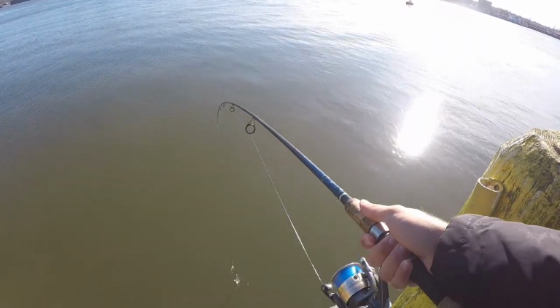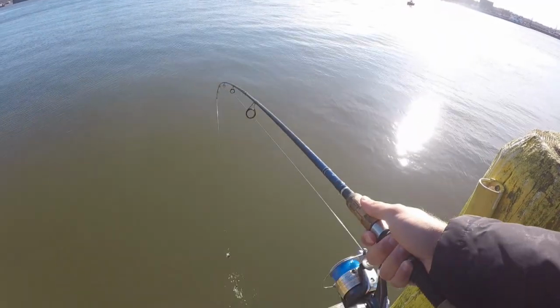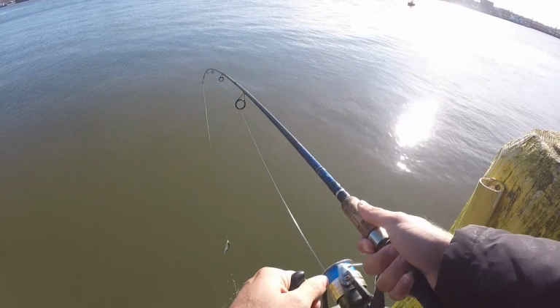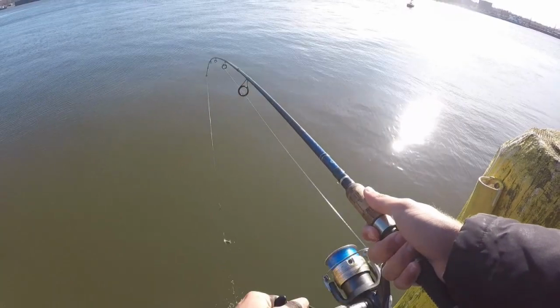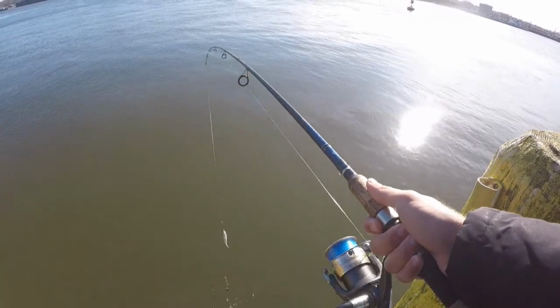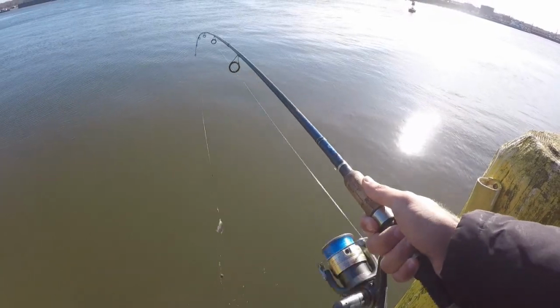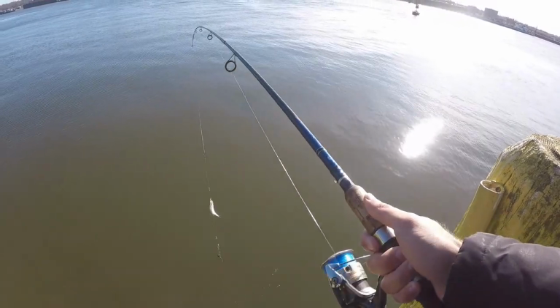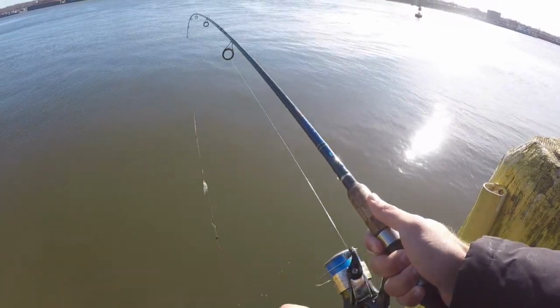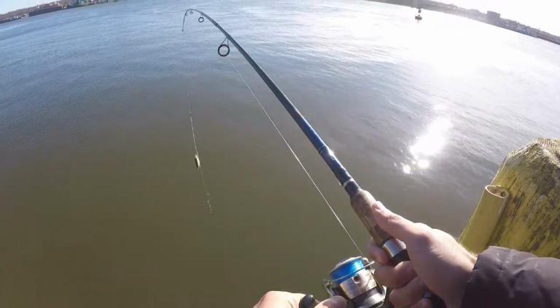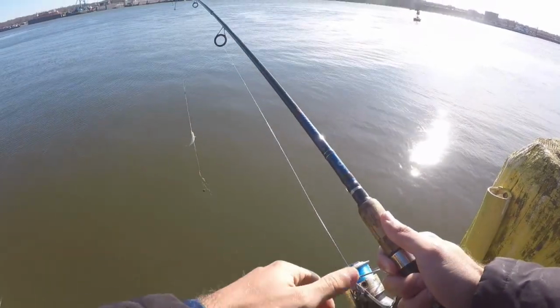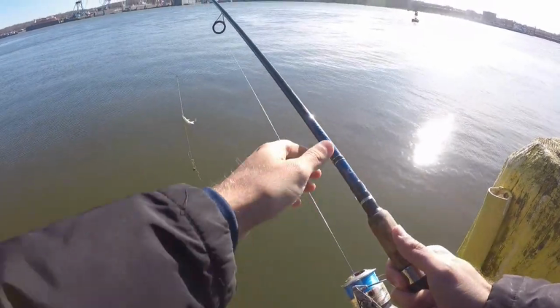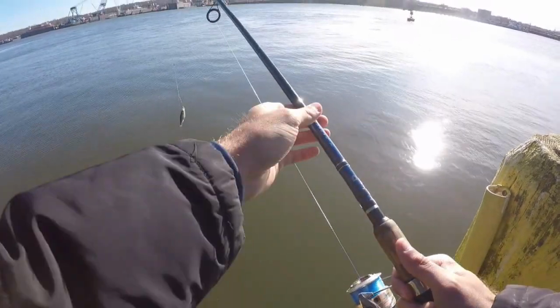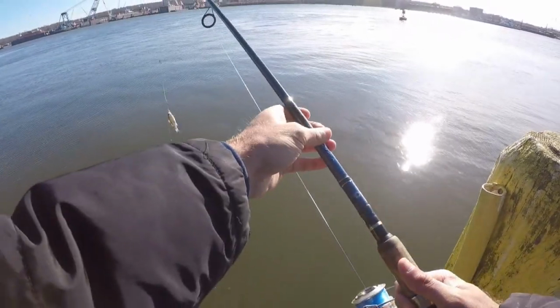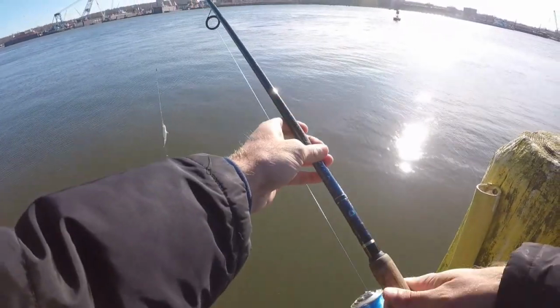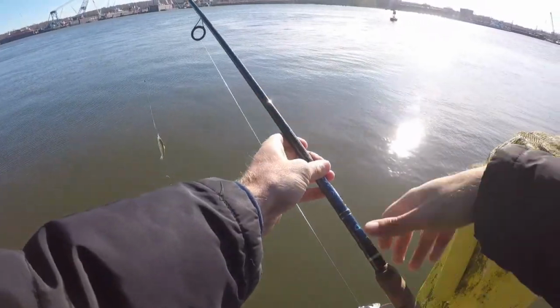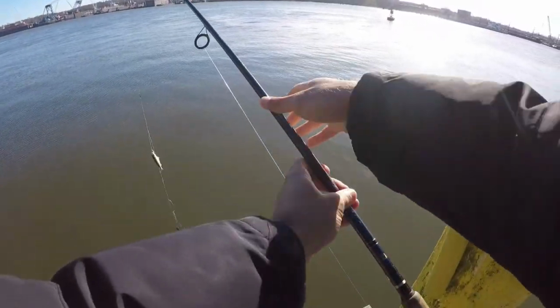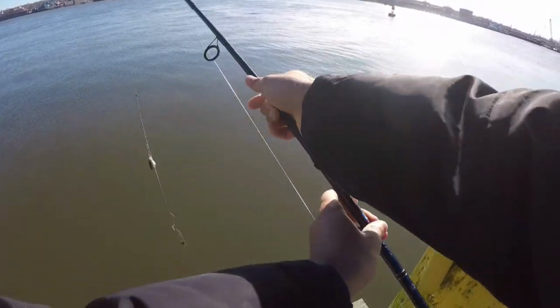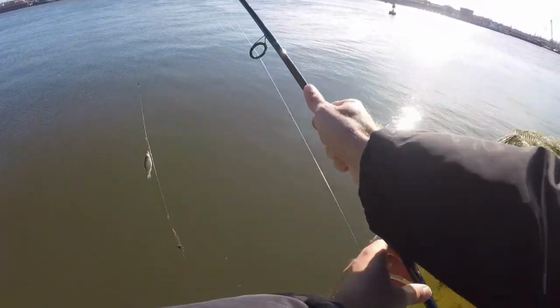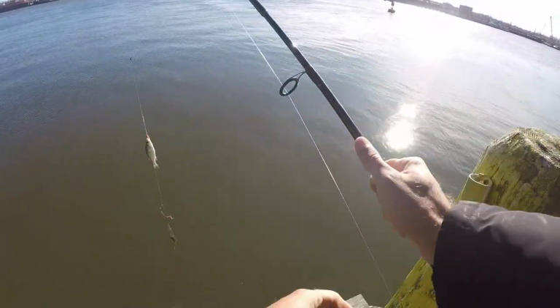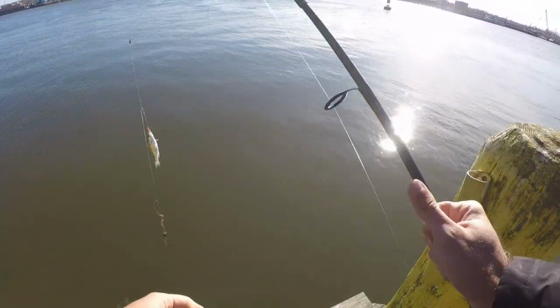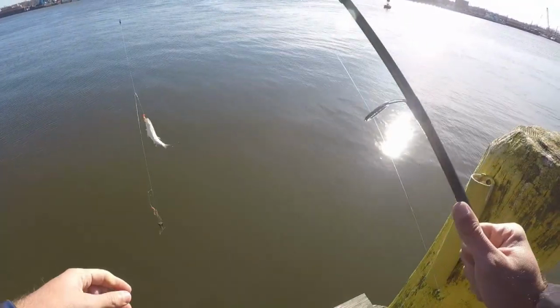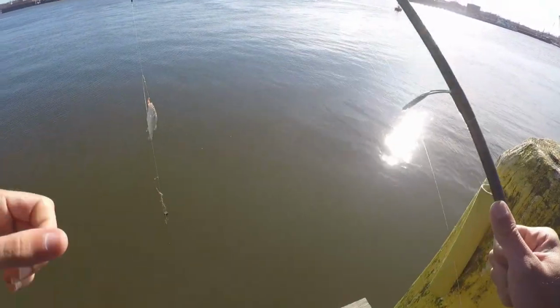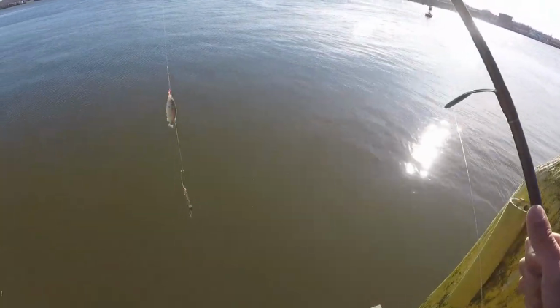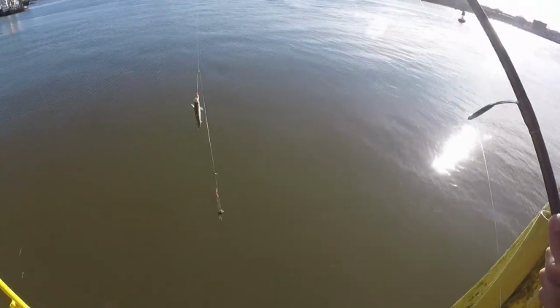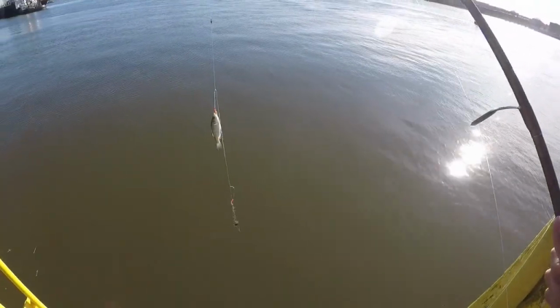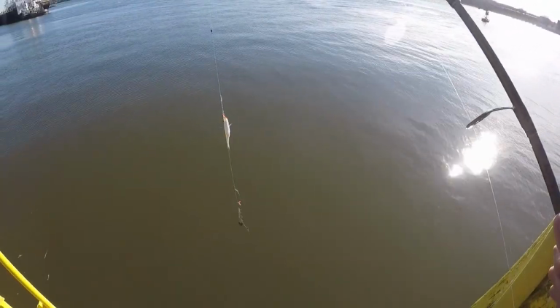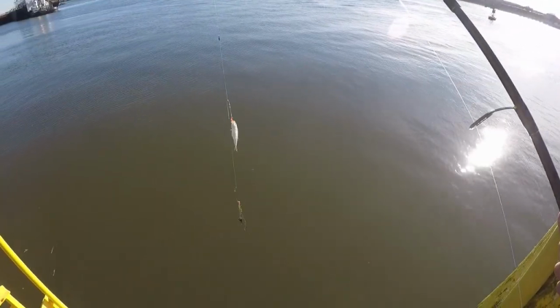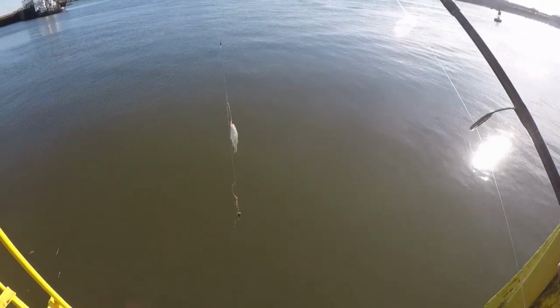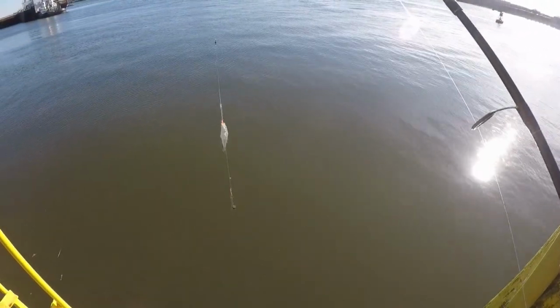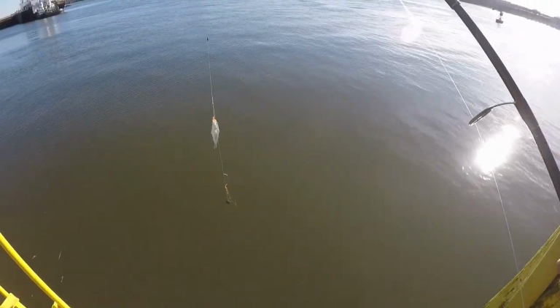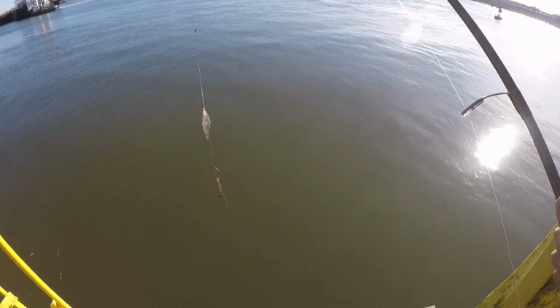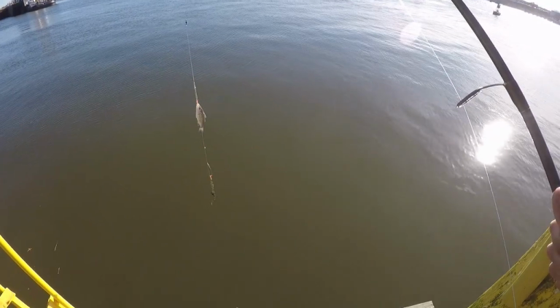Check this out — reeling in just to check my bait, didn't even feel it, but there's another tiny little striper.